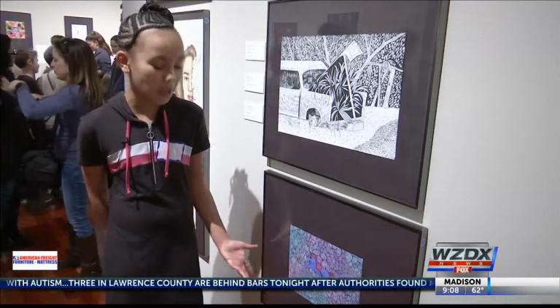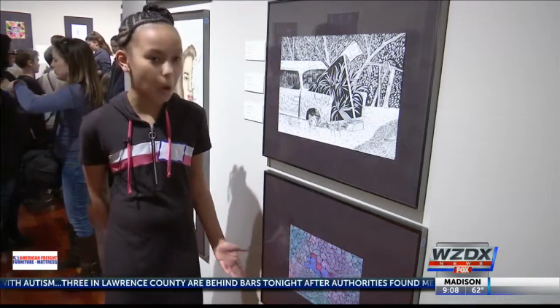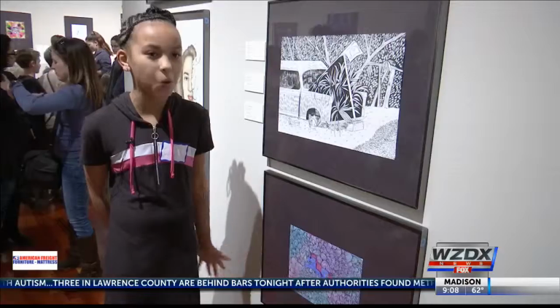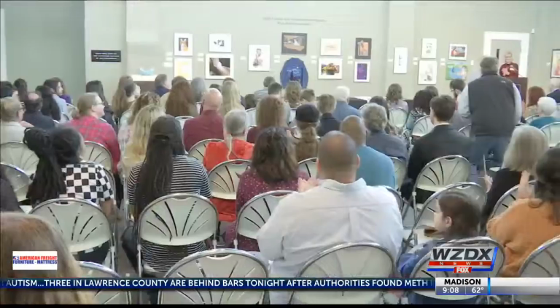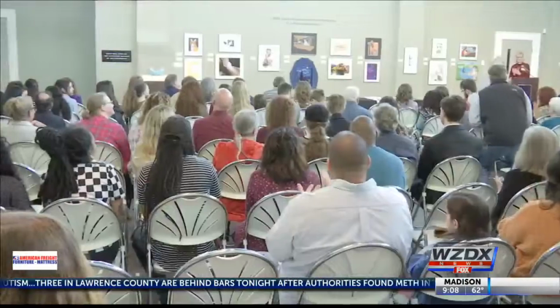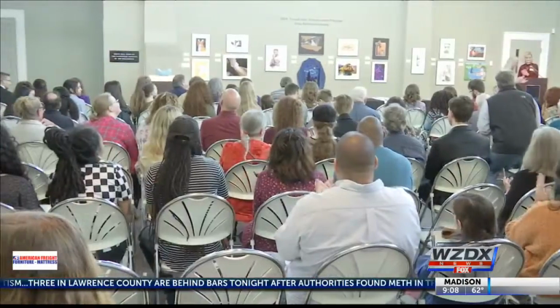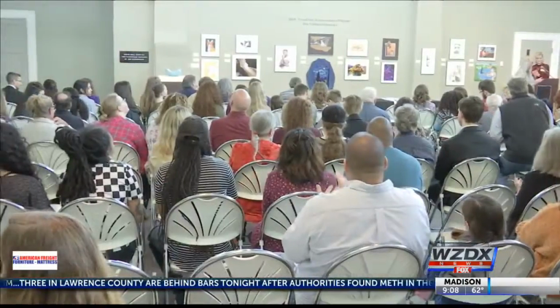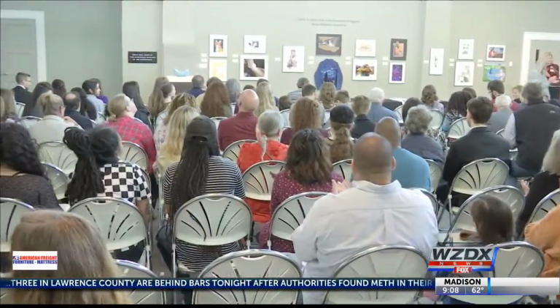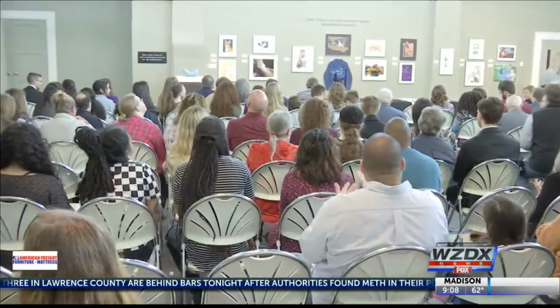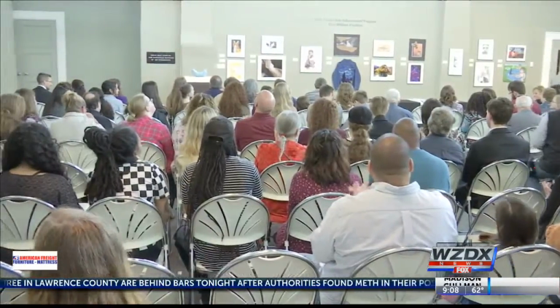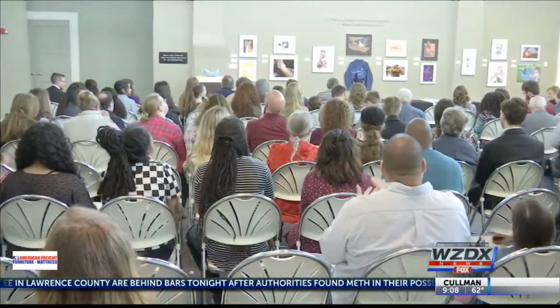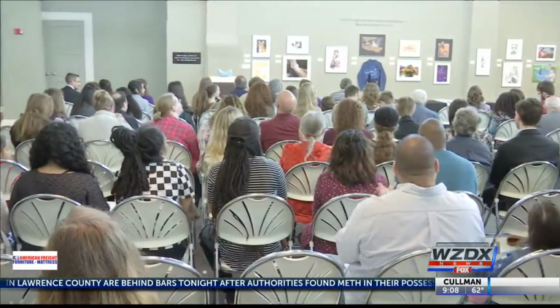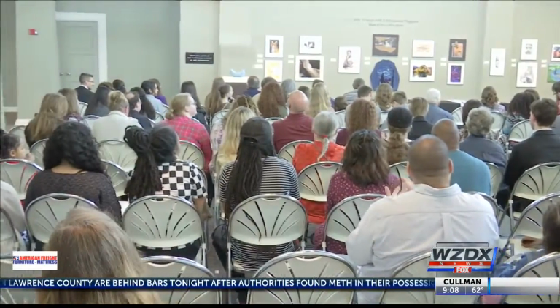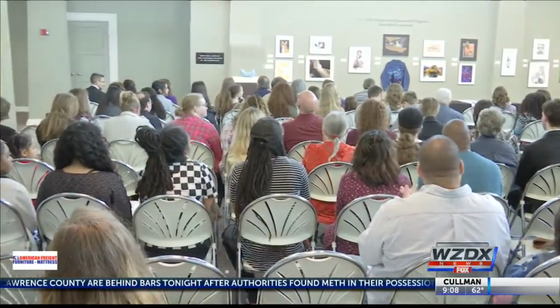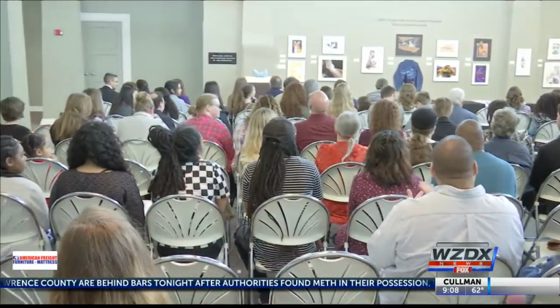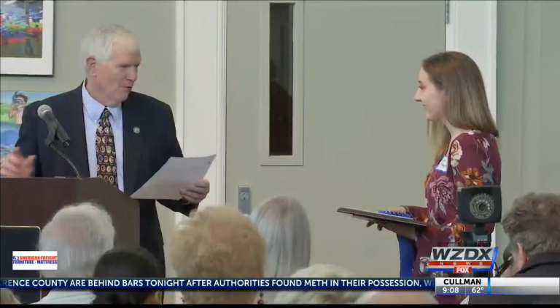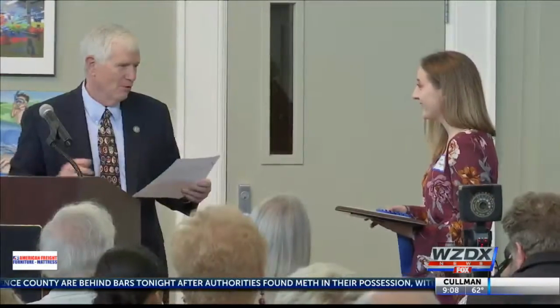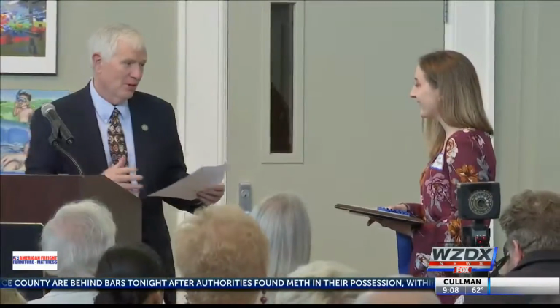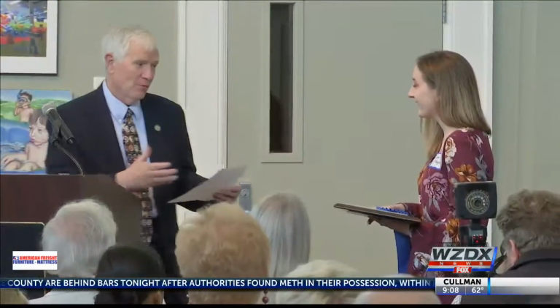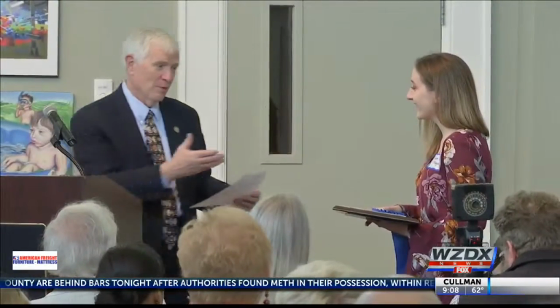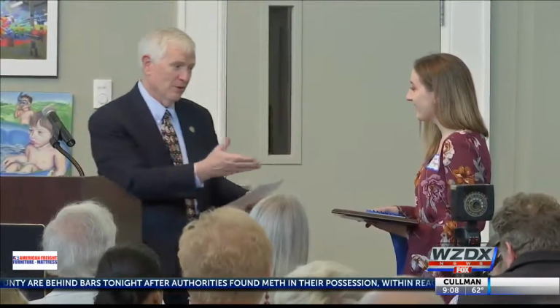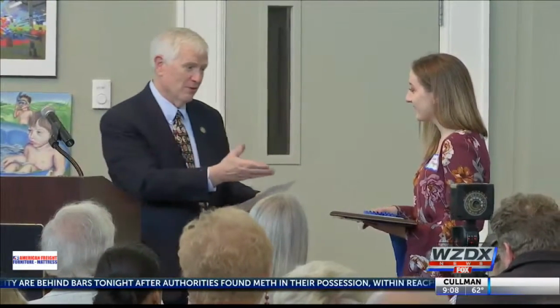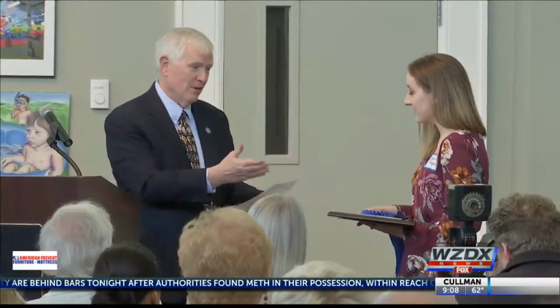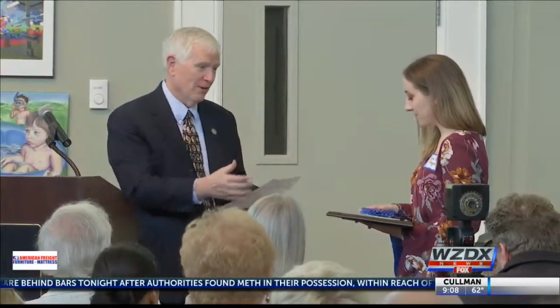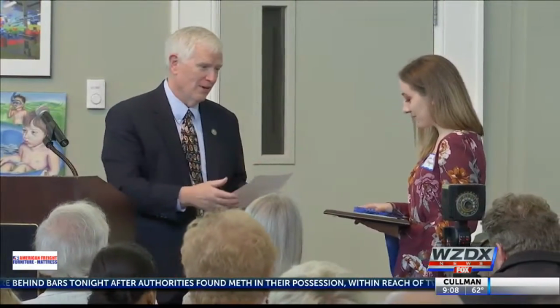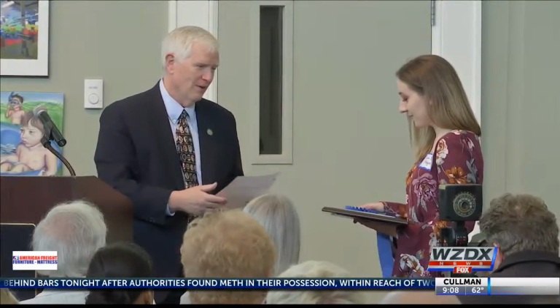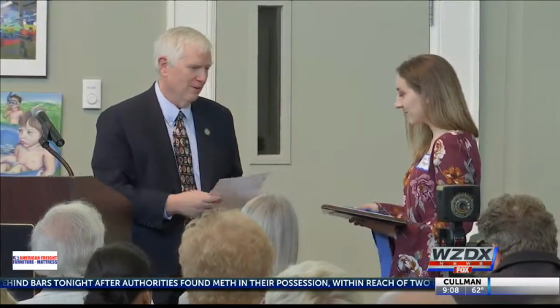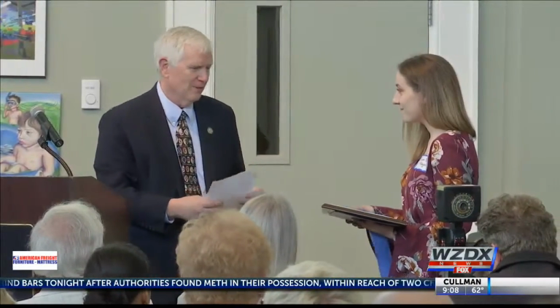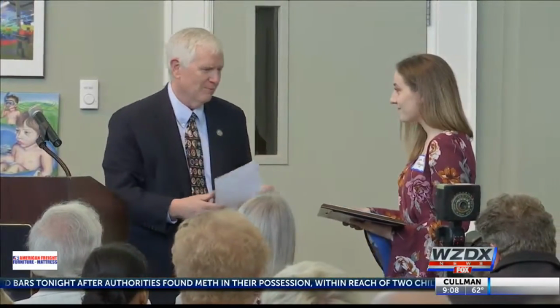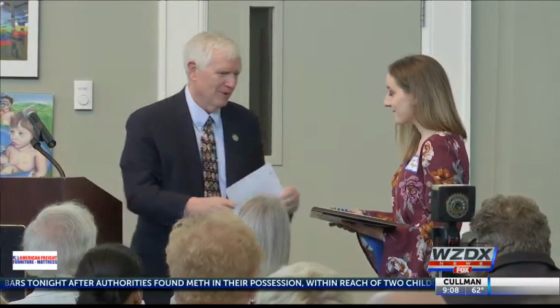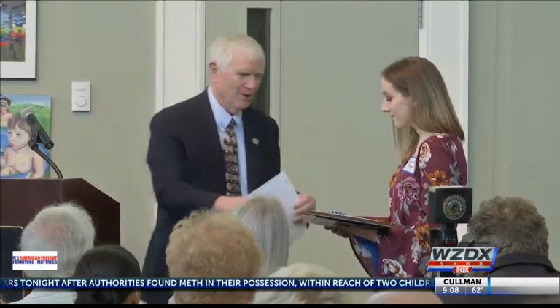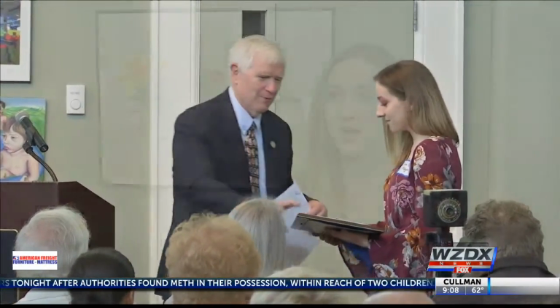Today, Congressman Mo Brooks presented Laura Mays as the winner of the congressional art competition.